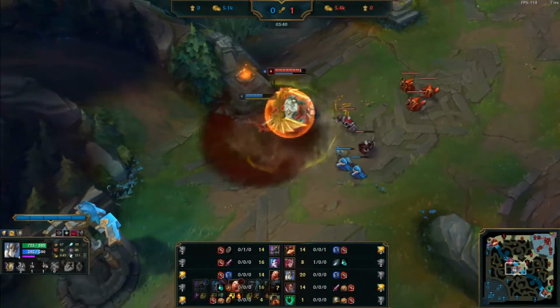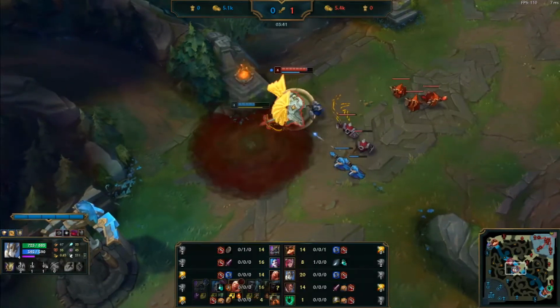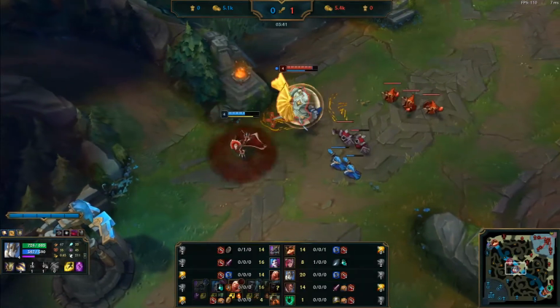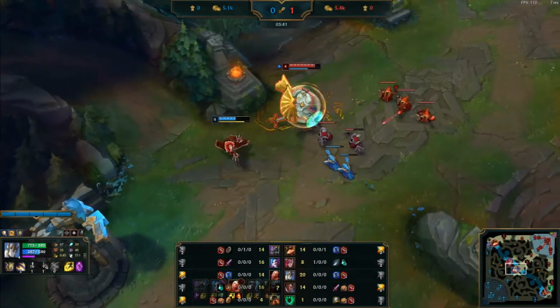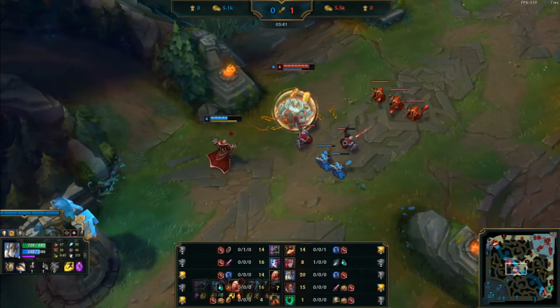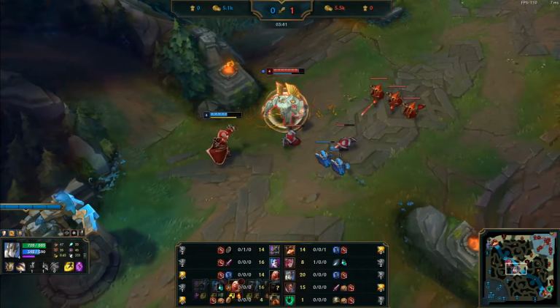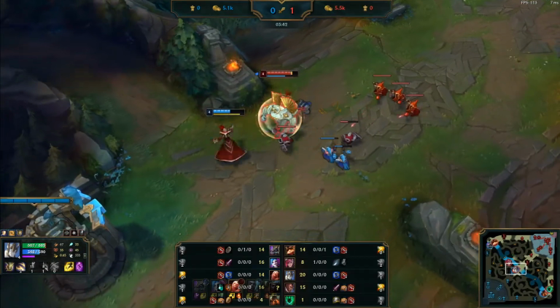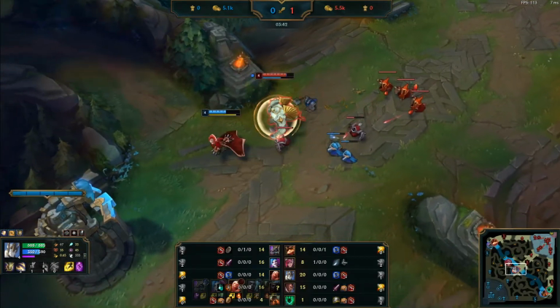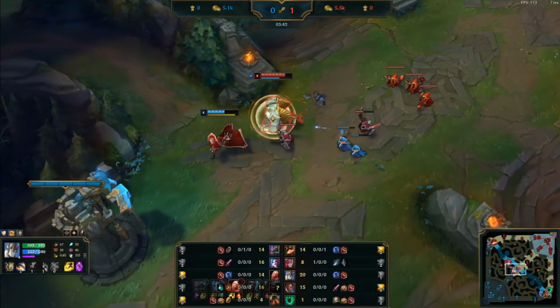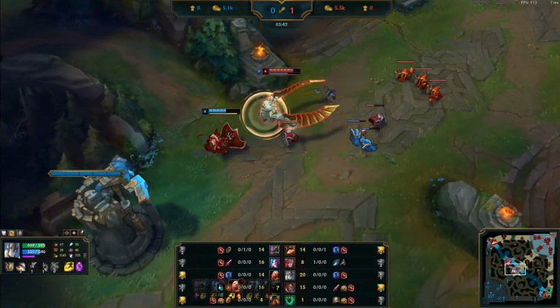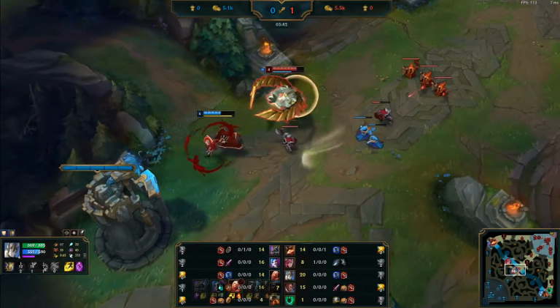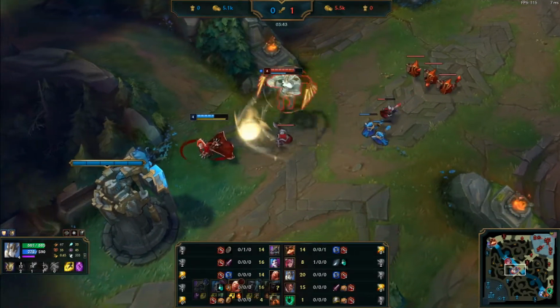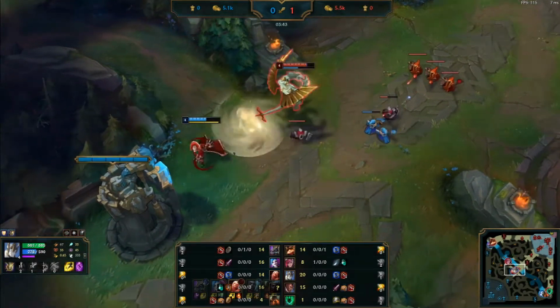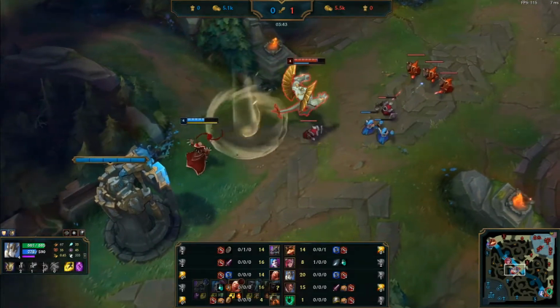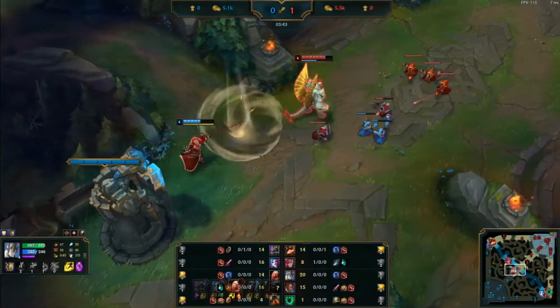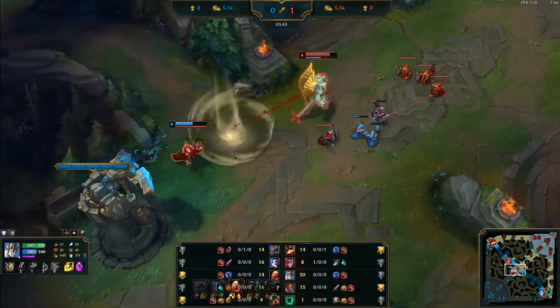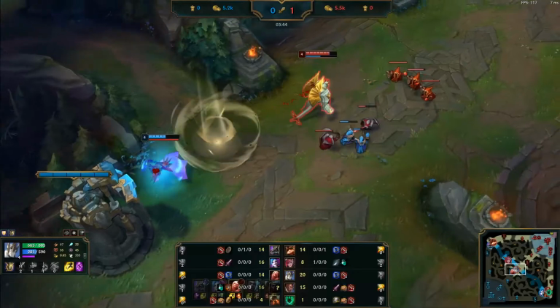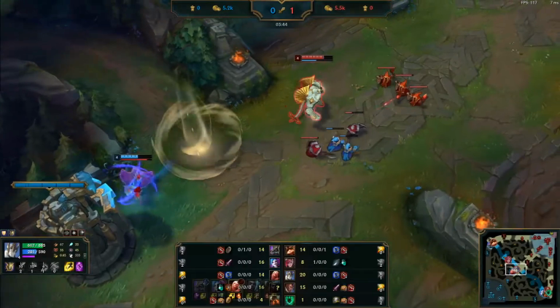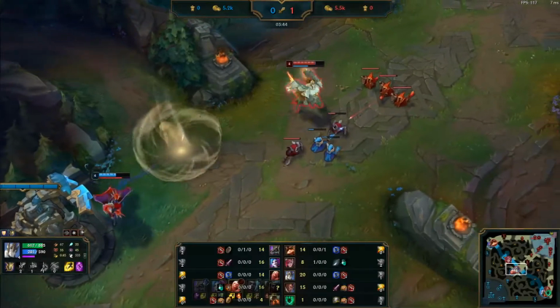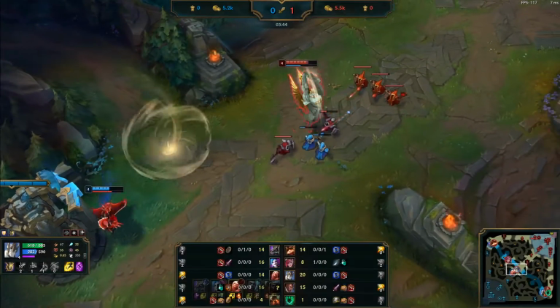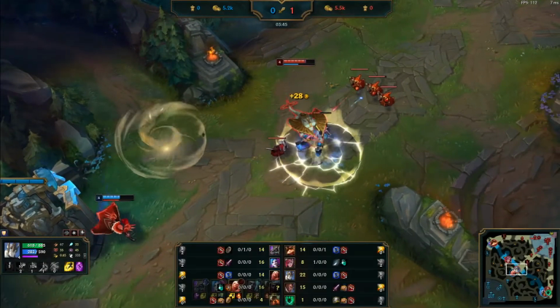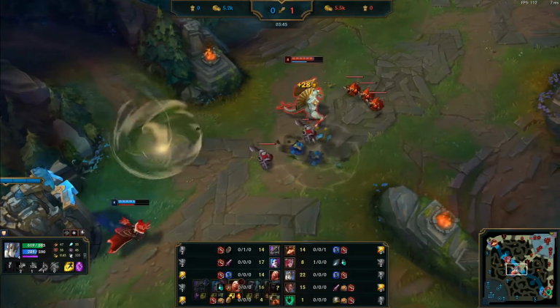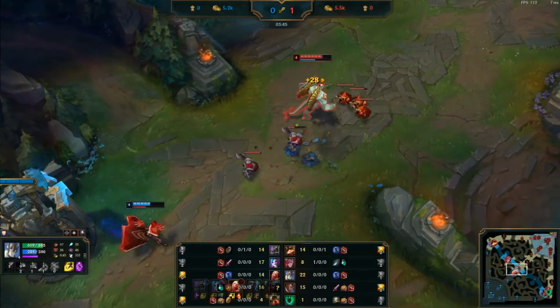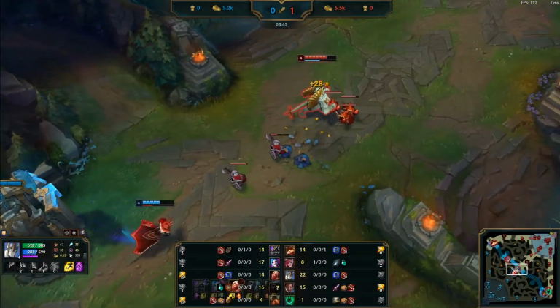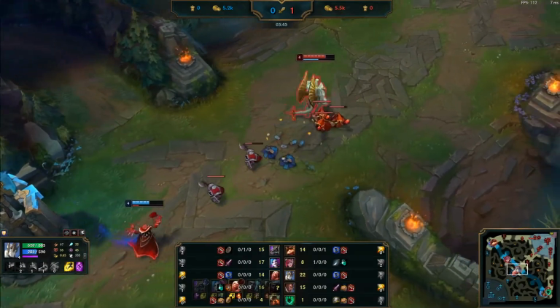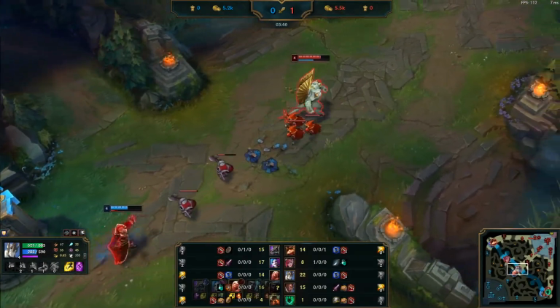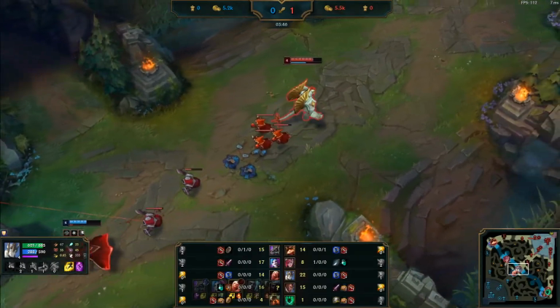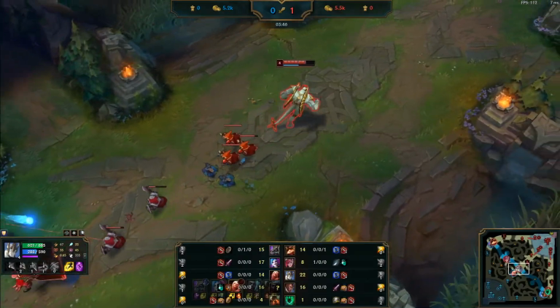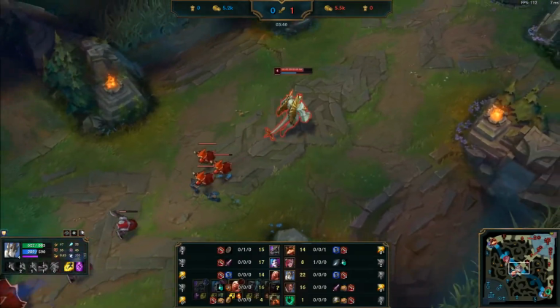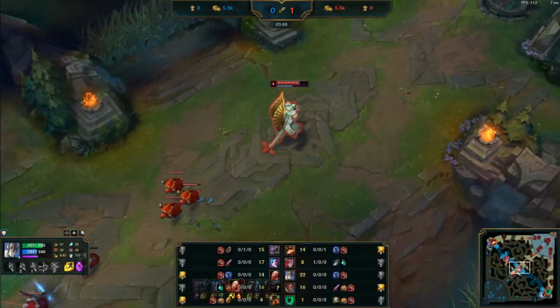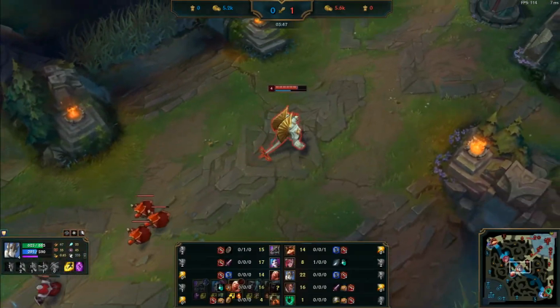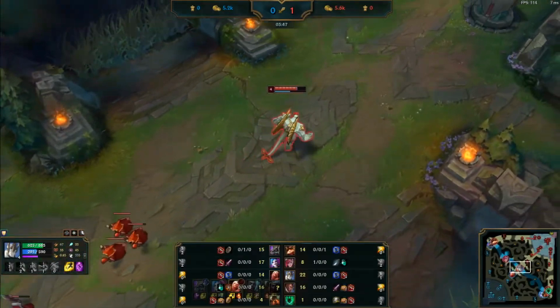I recommend turning off quick cast on Galio's W. It makes it easier to use, but that's just a personal thing.